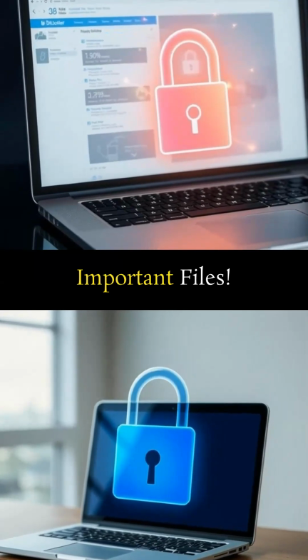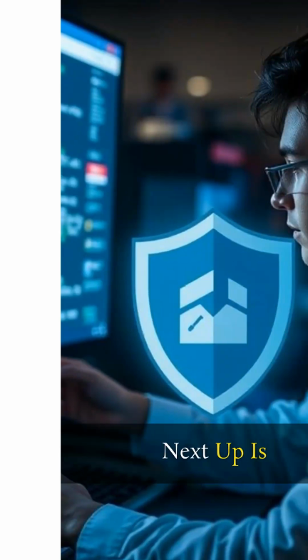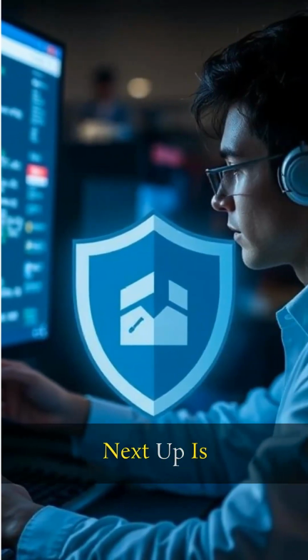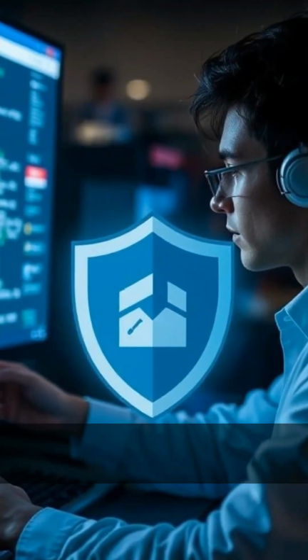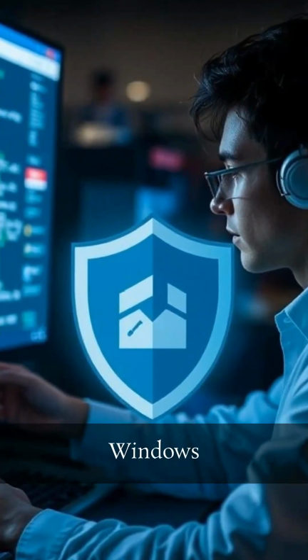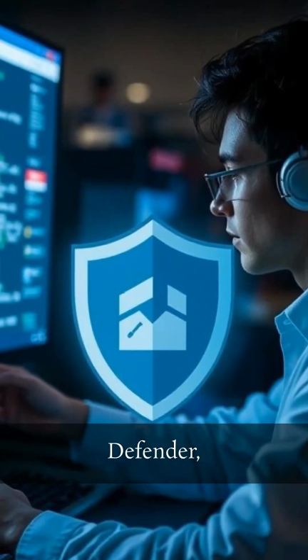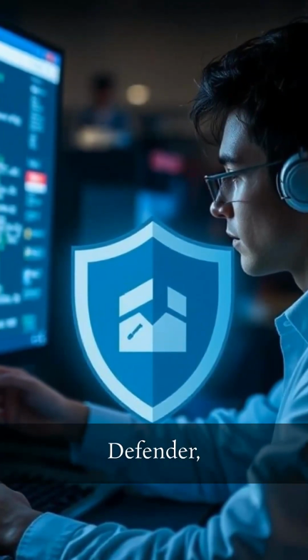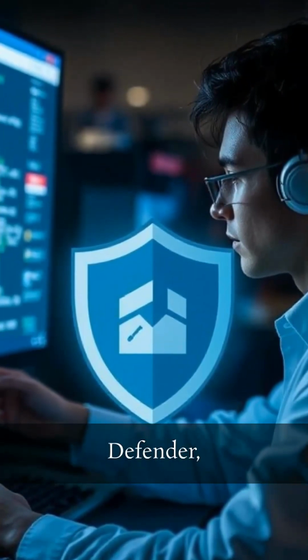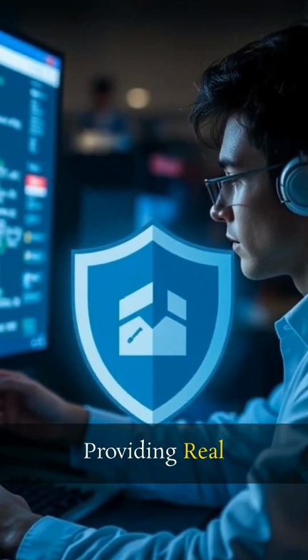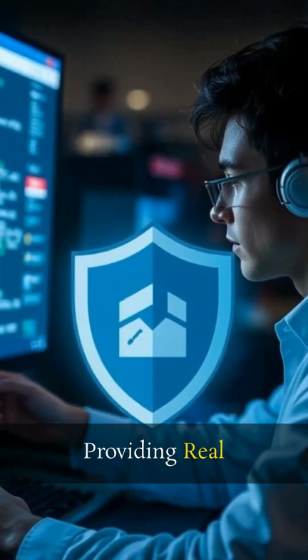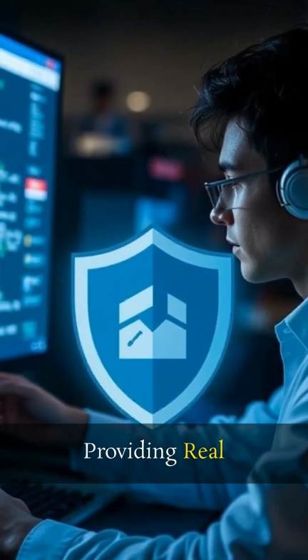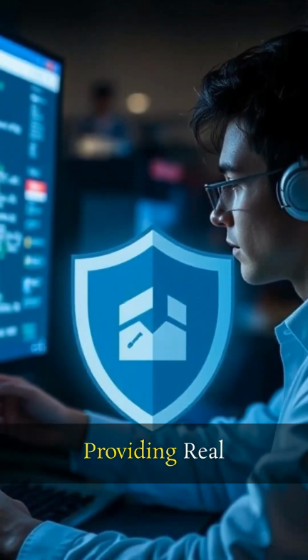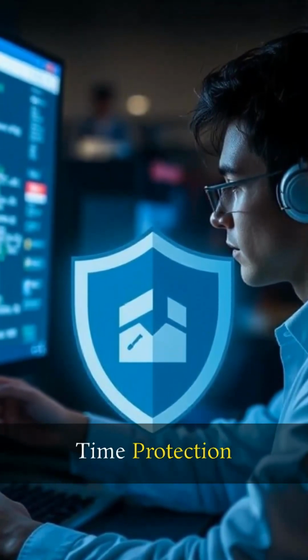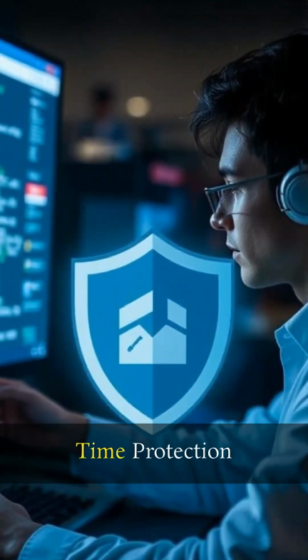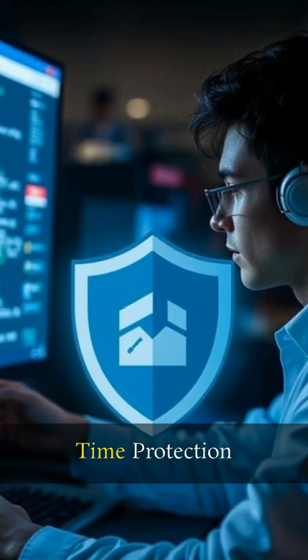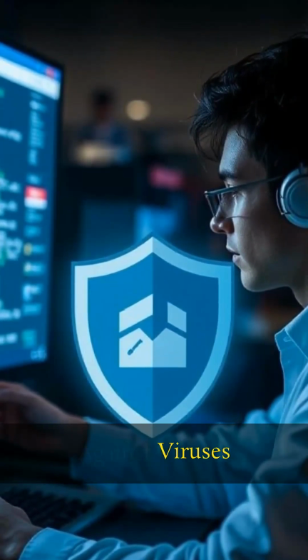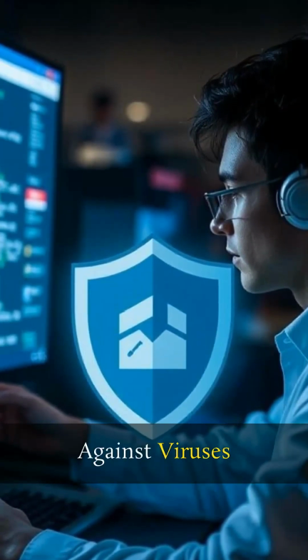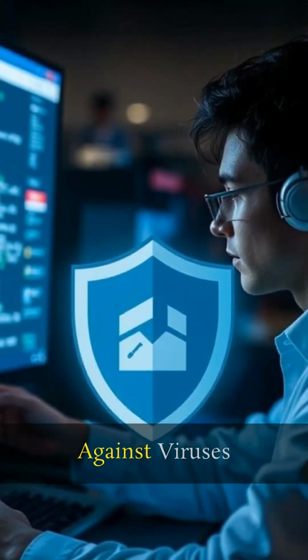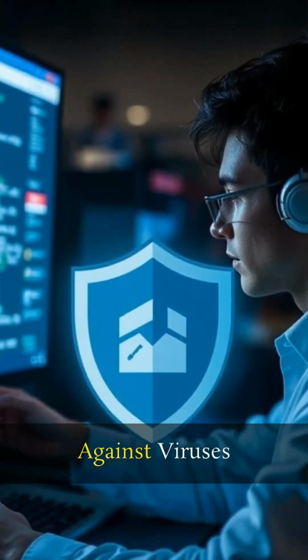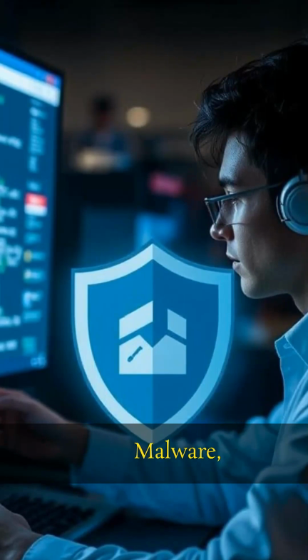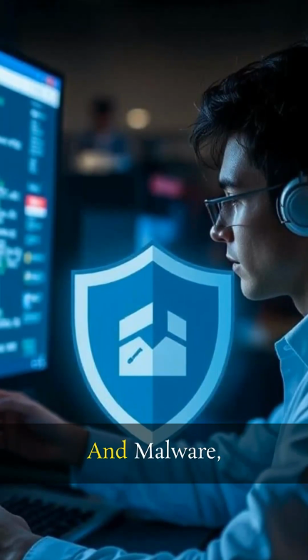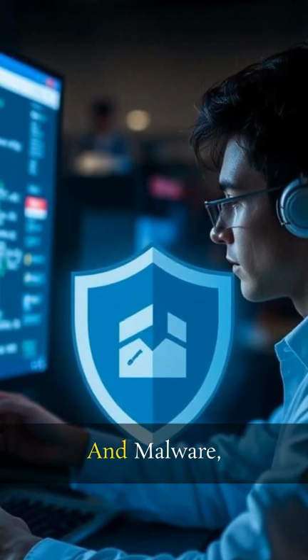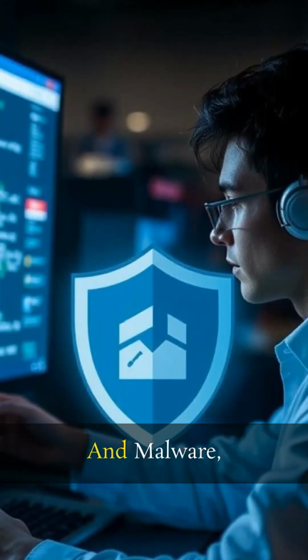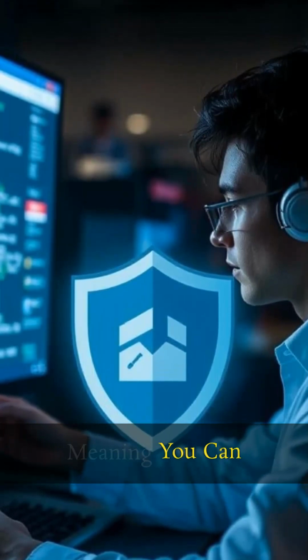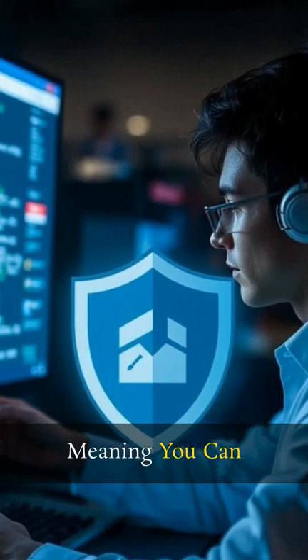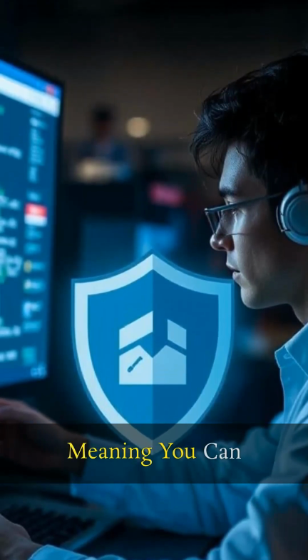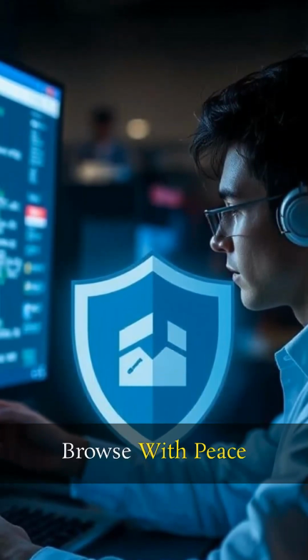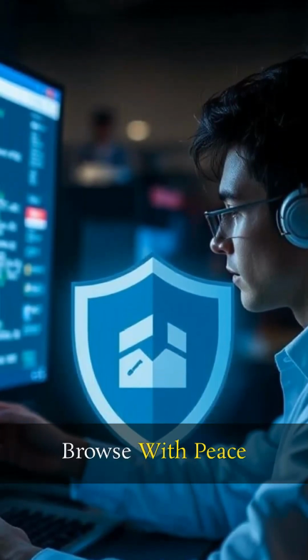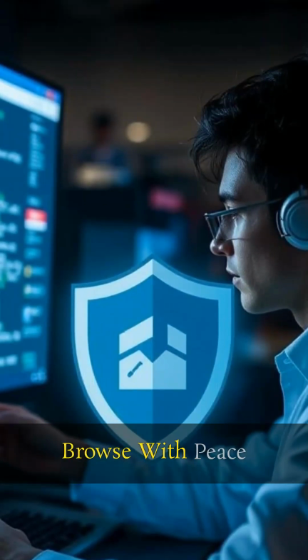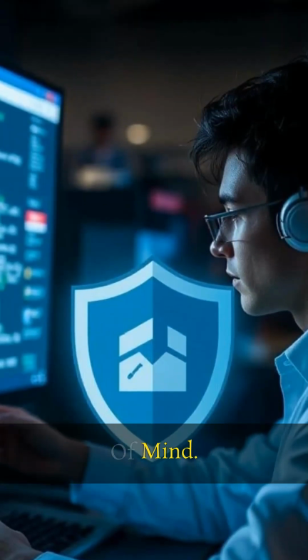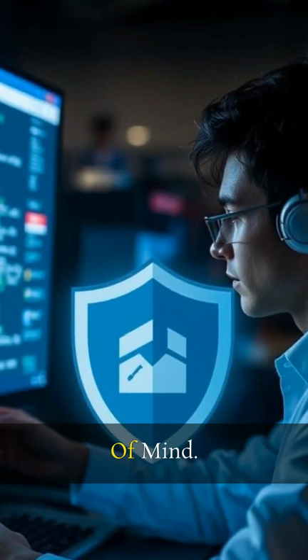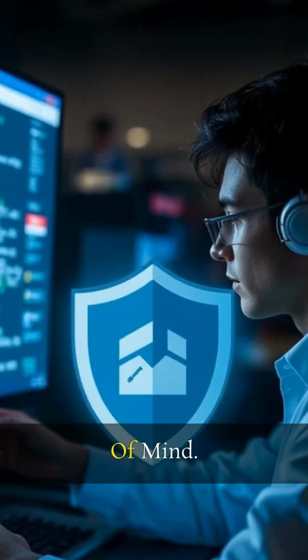Next up is Windows Defender, providing real-time protection against viruses and malware, meaning you can browse with peace of mind.